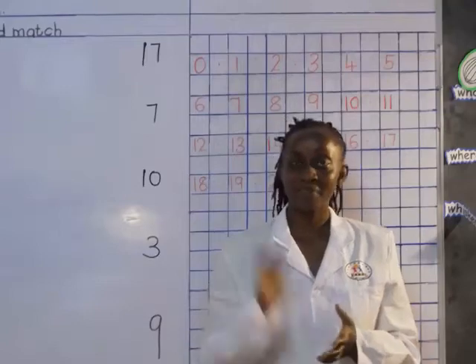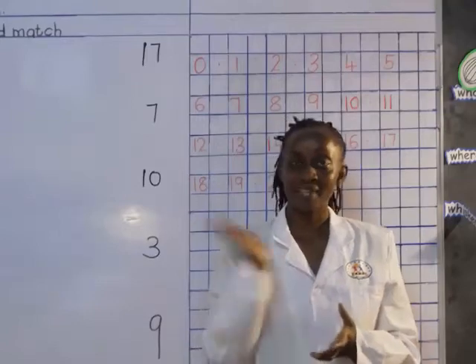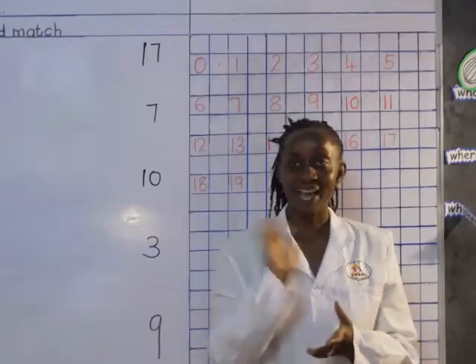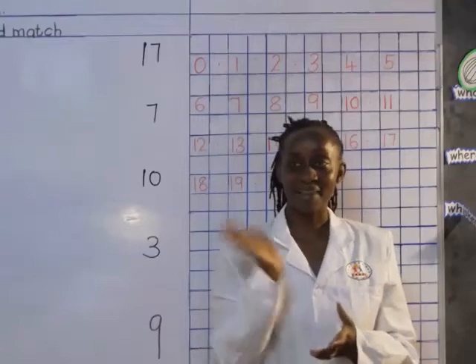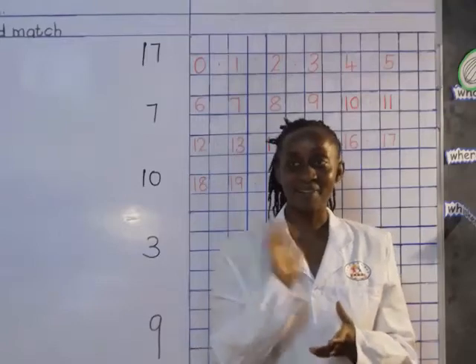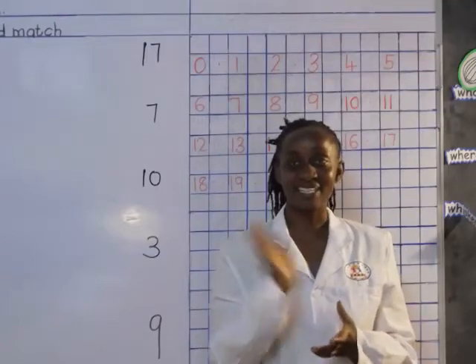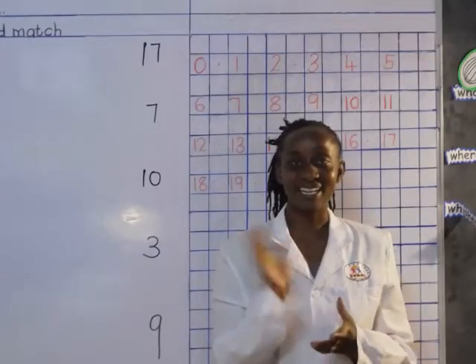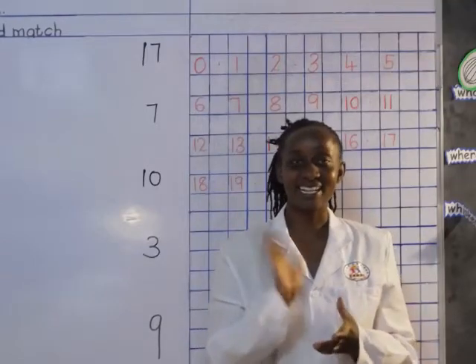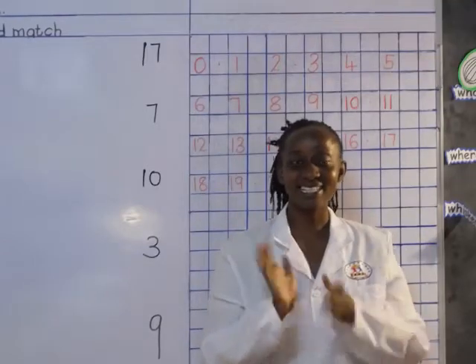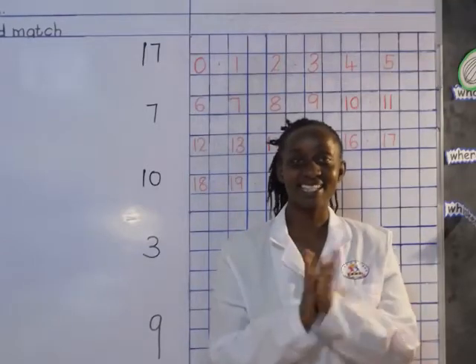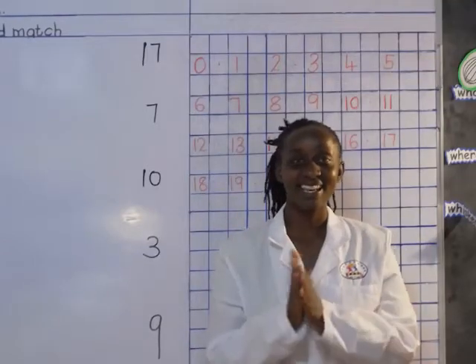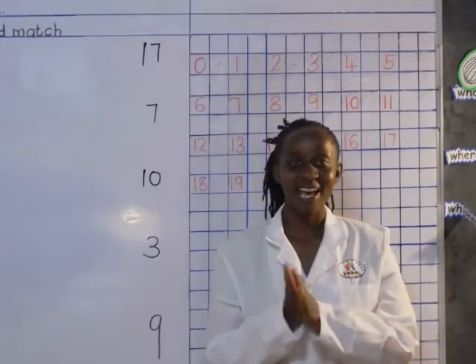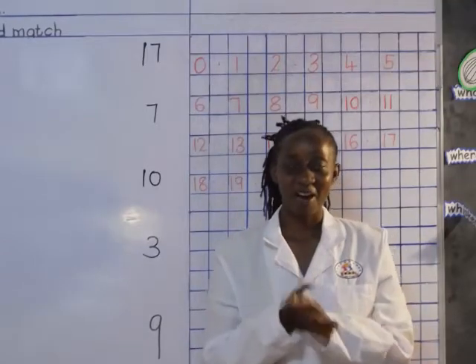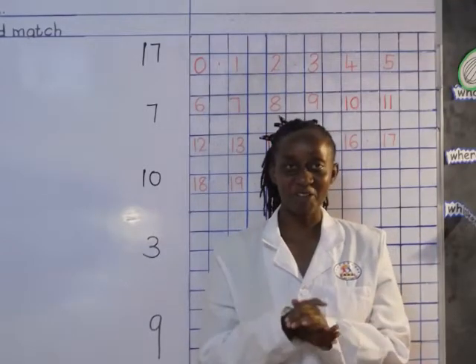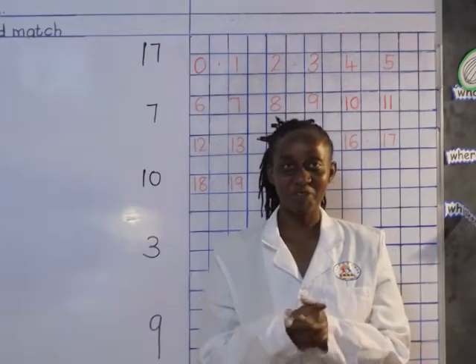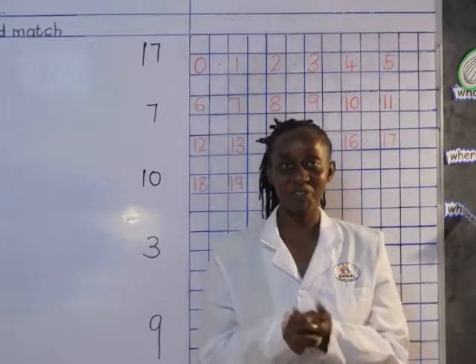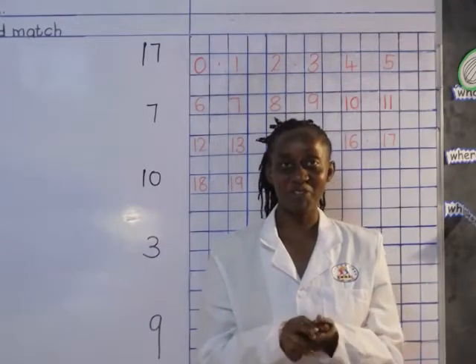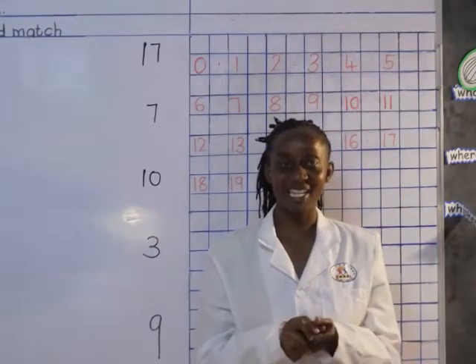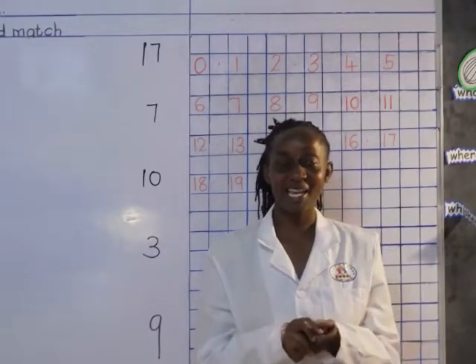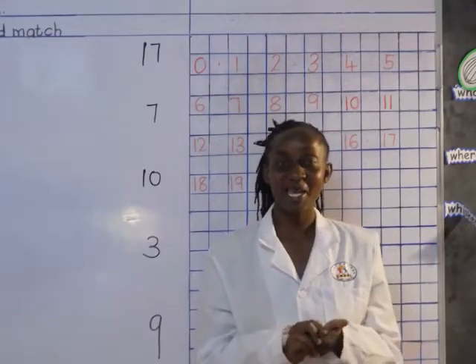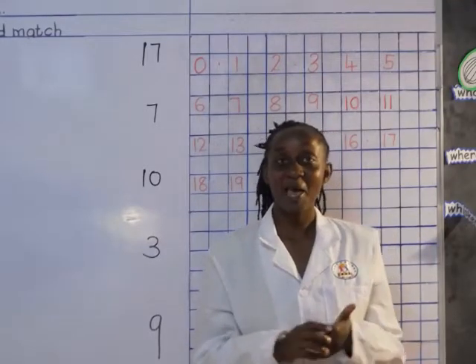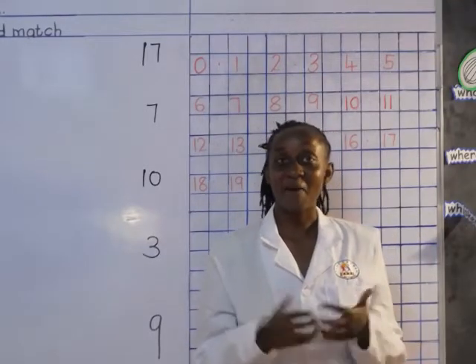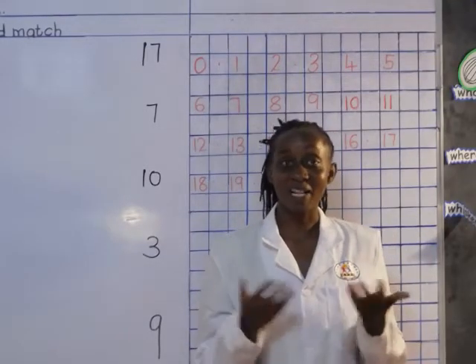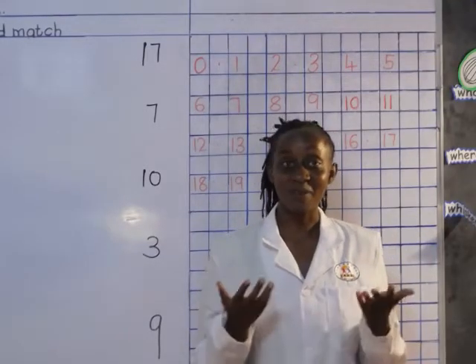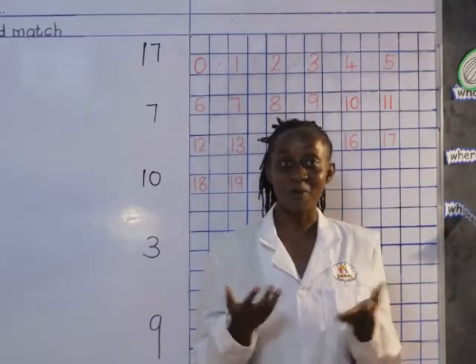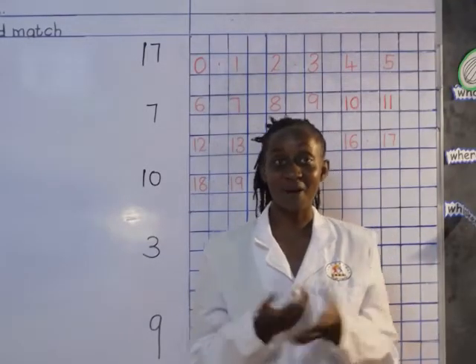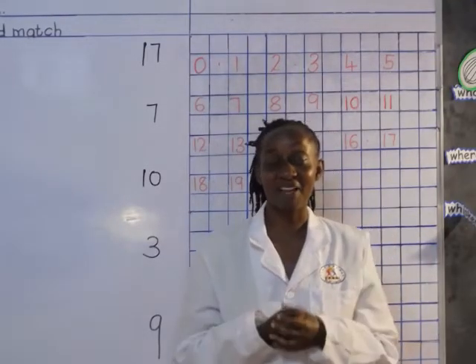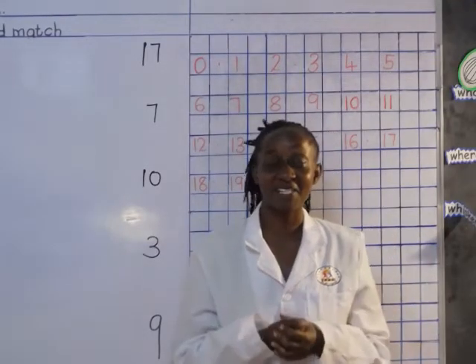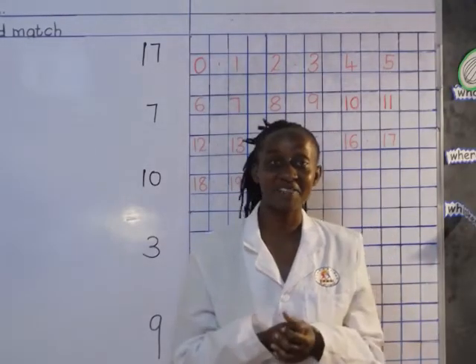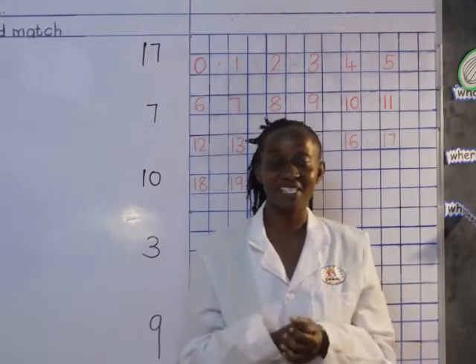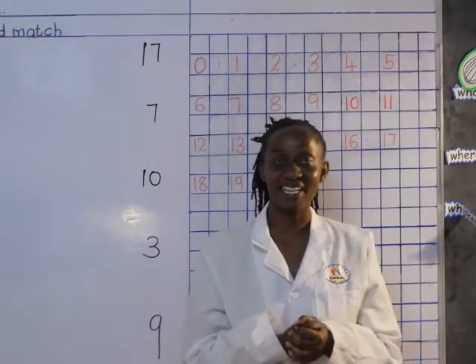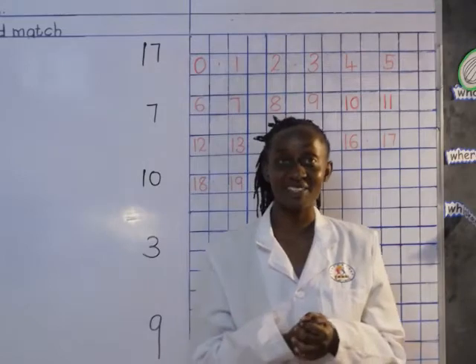Hi boys and girls, how are you doing today? Welcome to a math activity lesson.